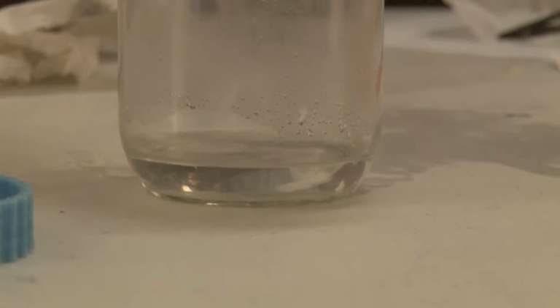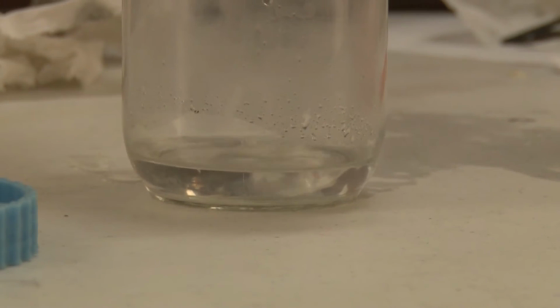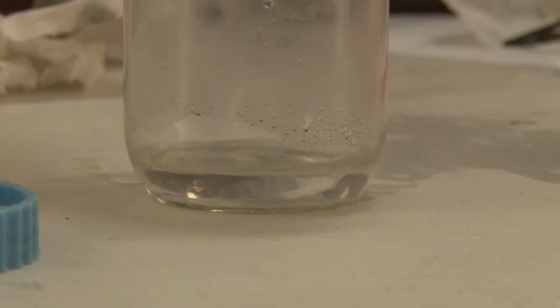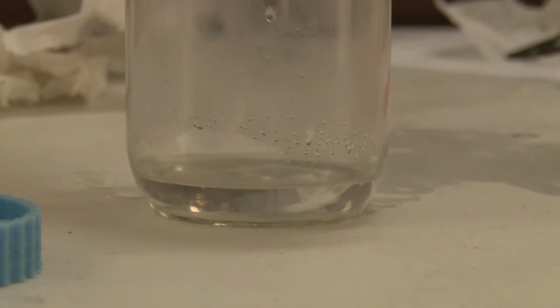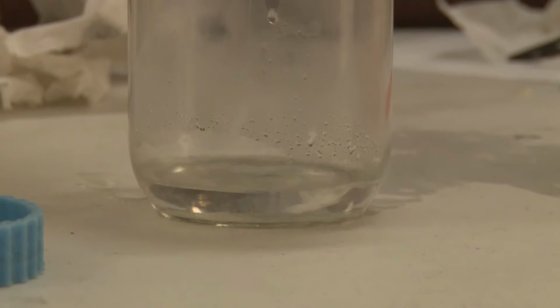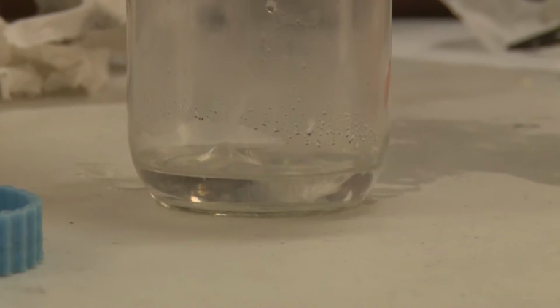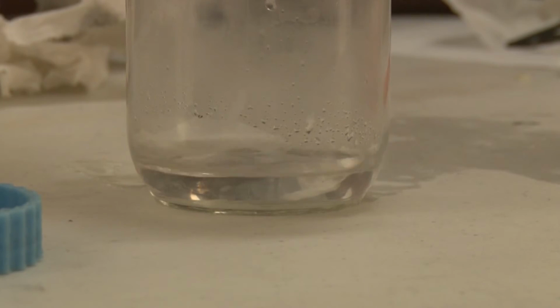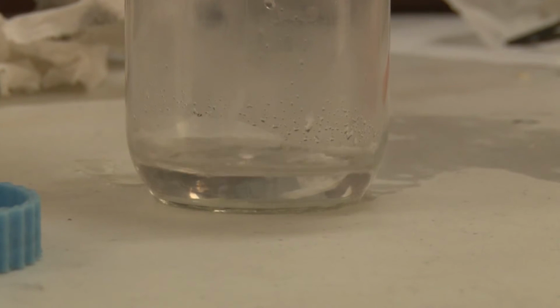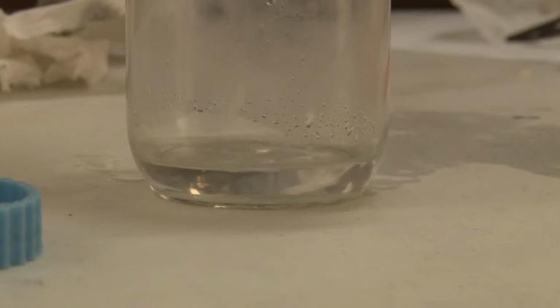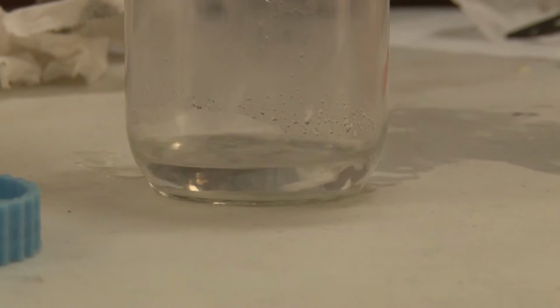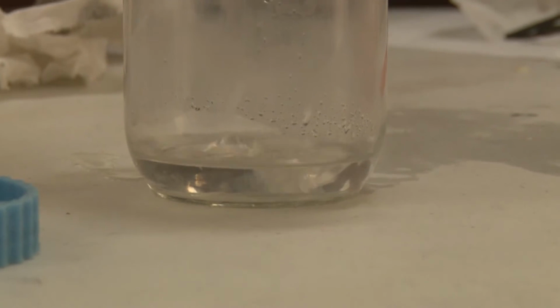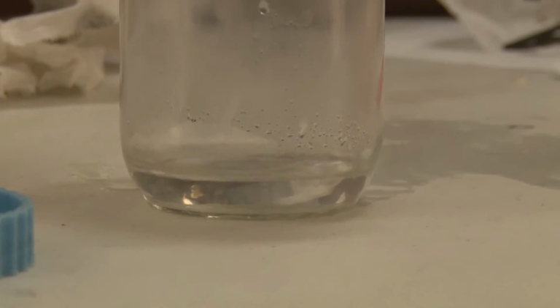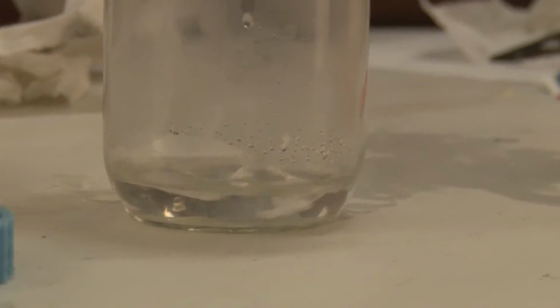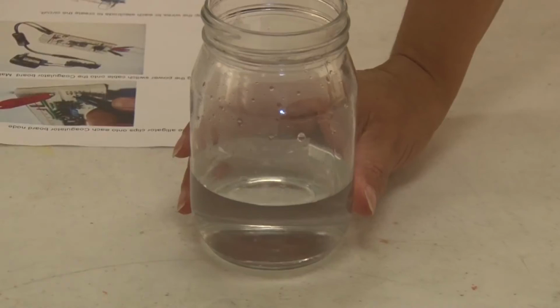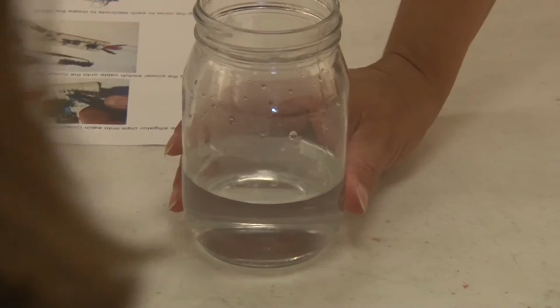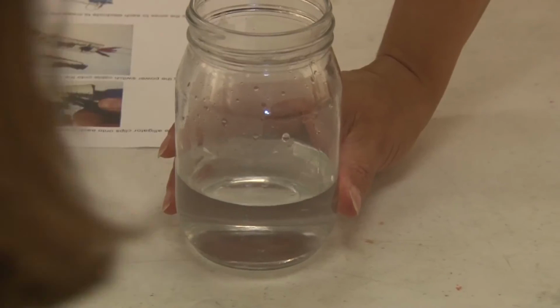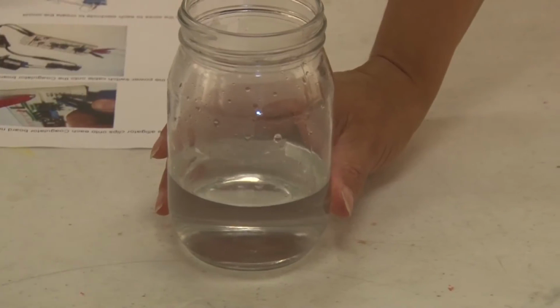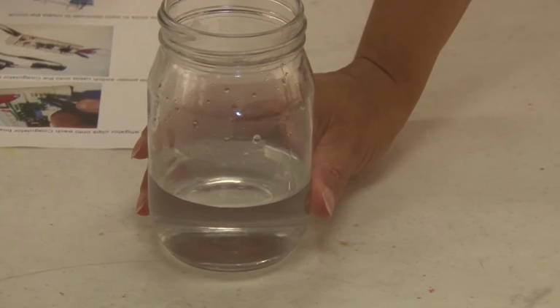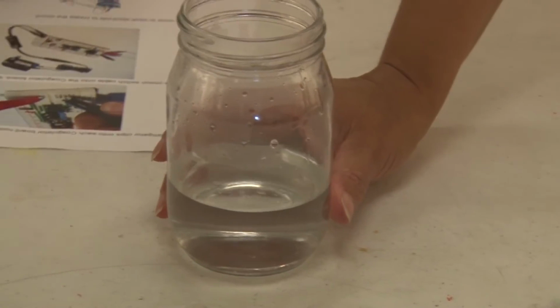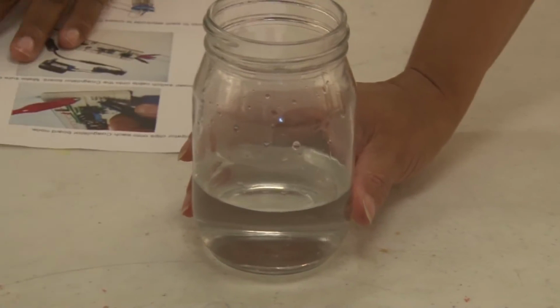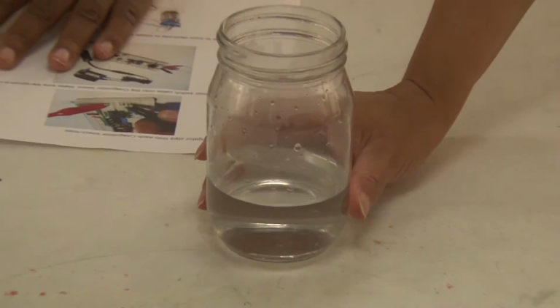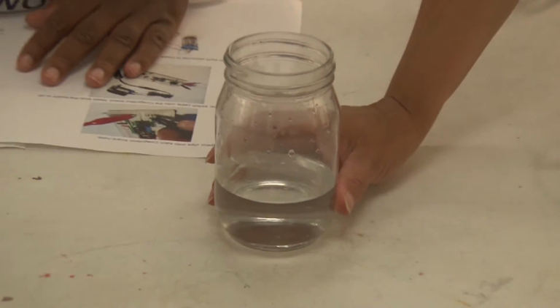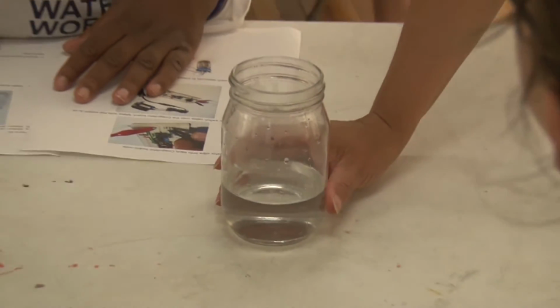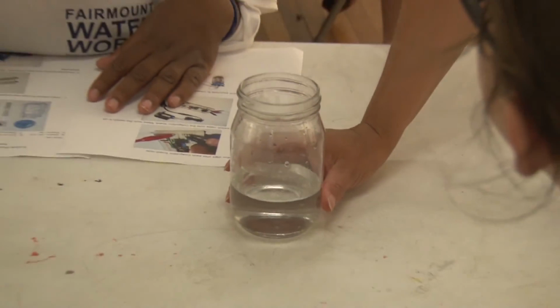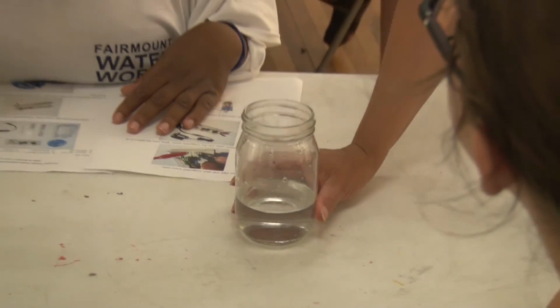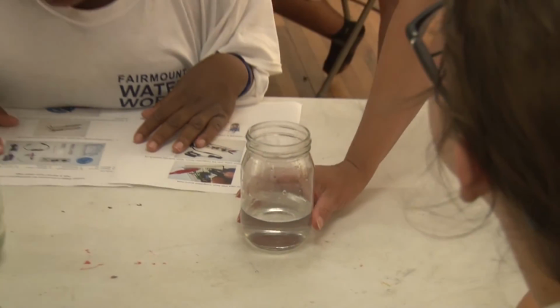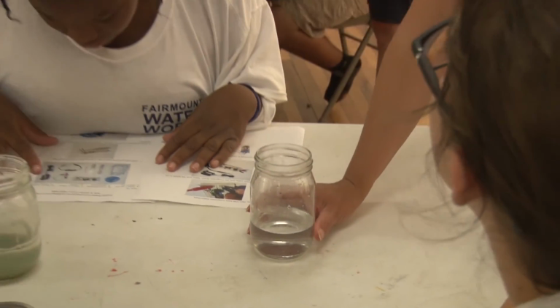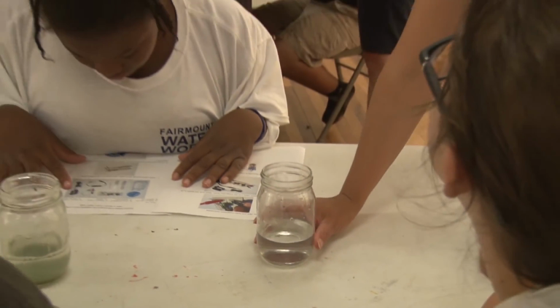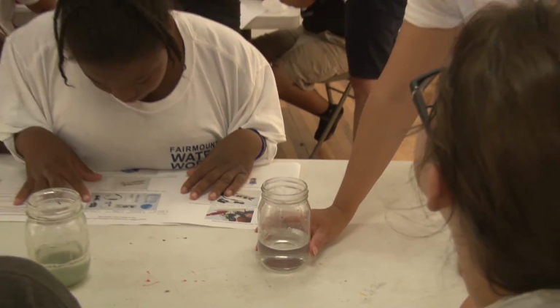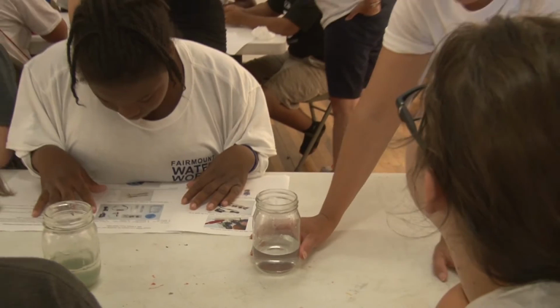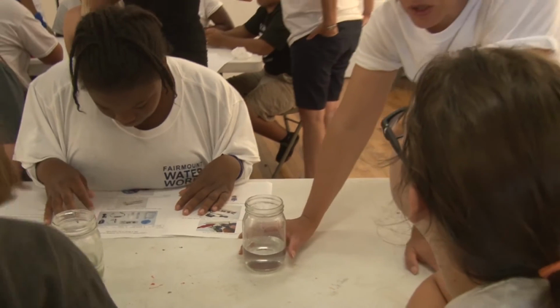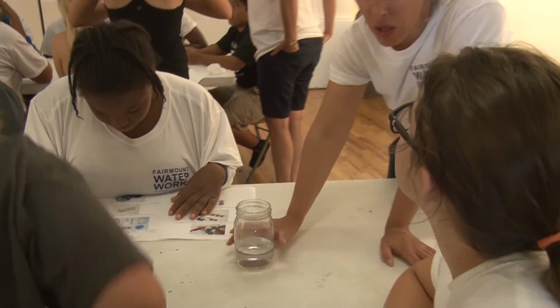It's gone from gross Concho River water that is dirty and murky to clean water that is completely transparent.